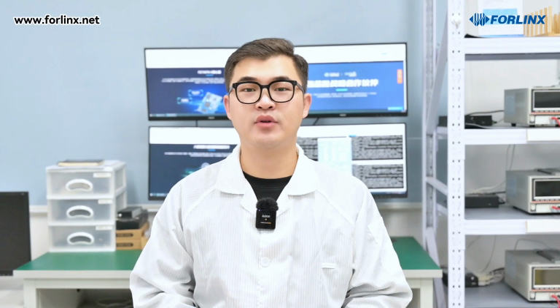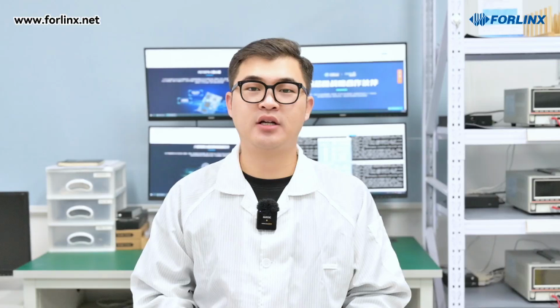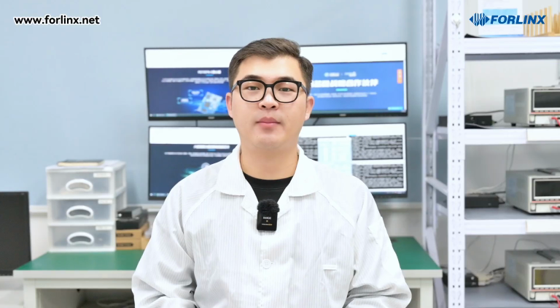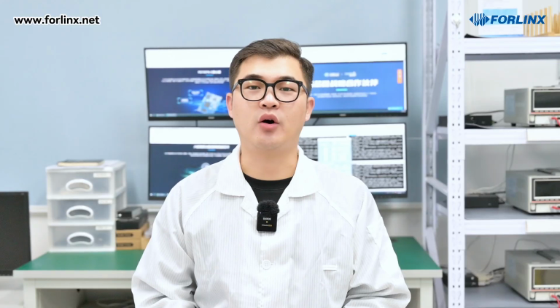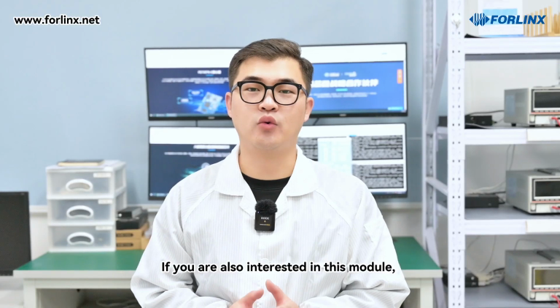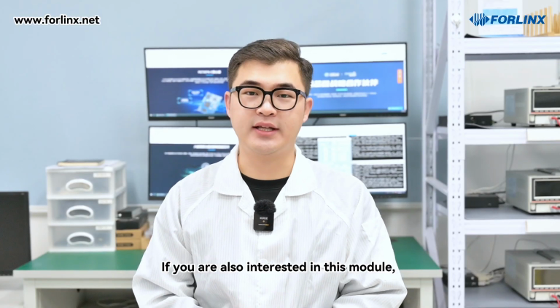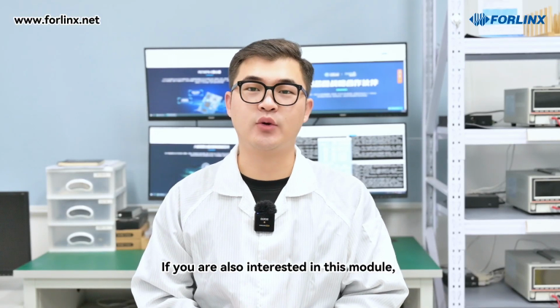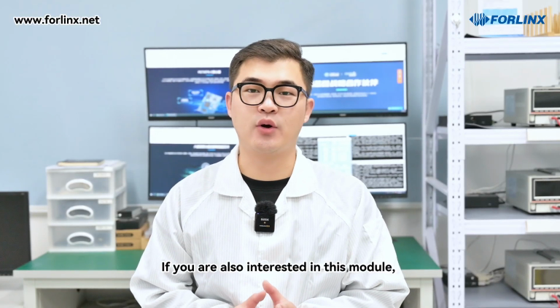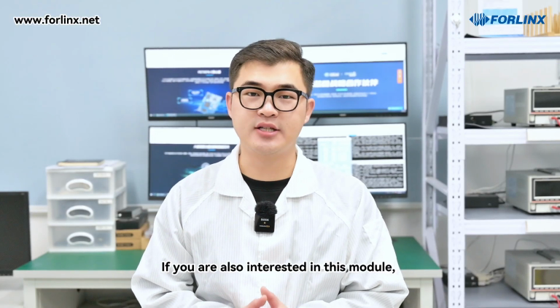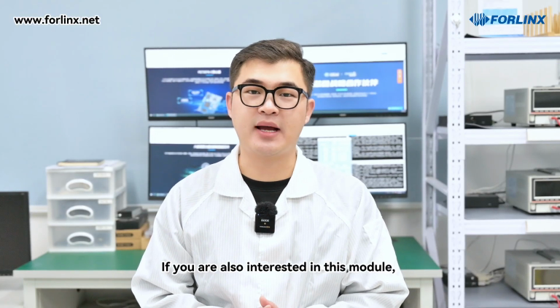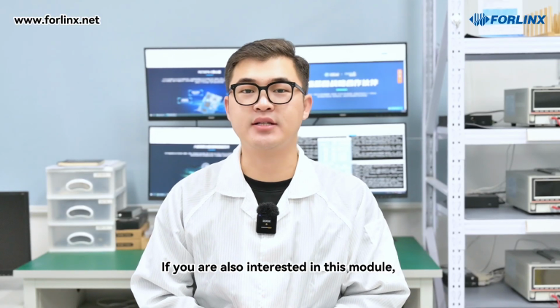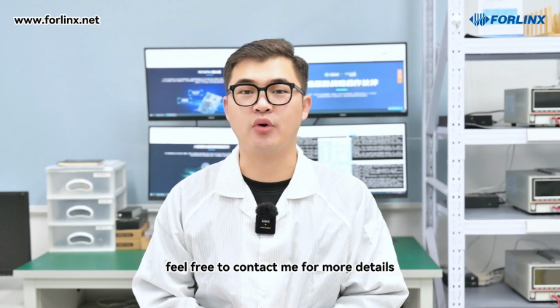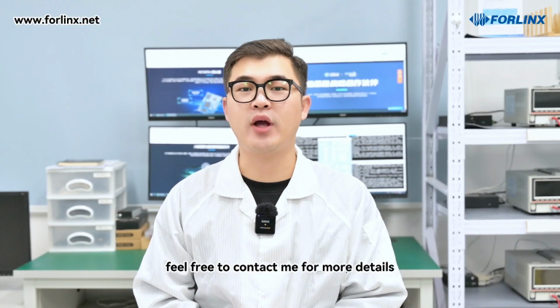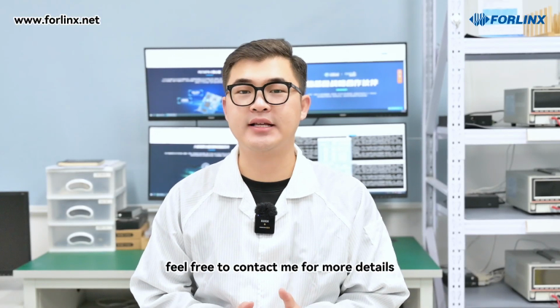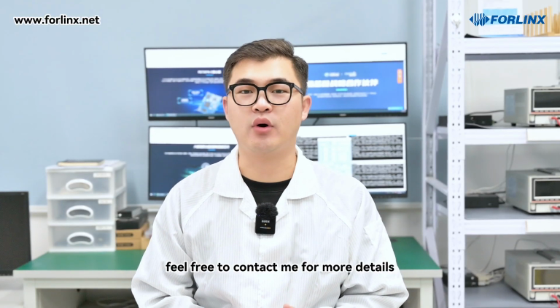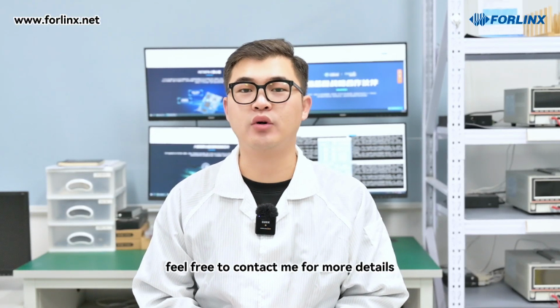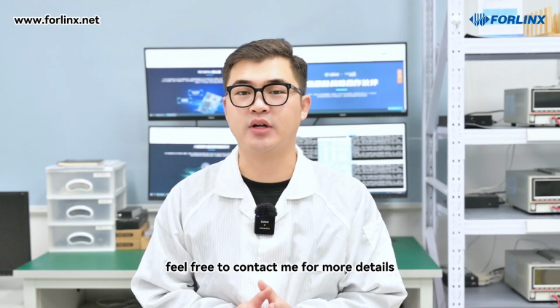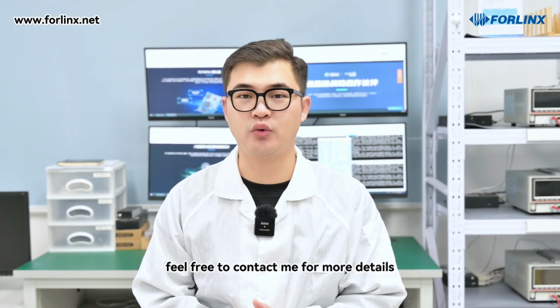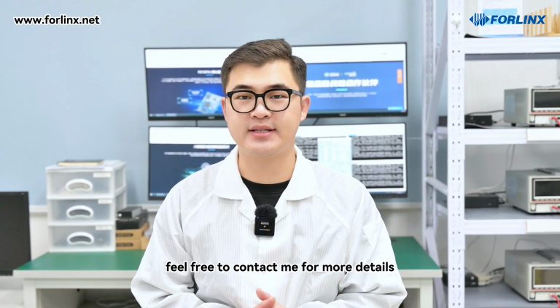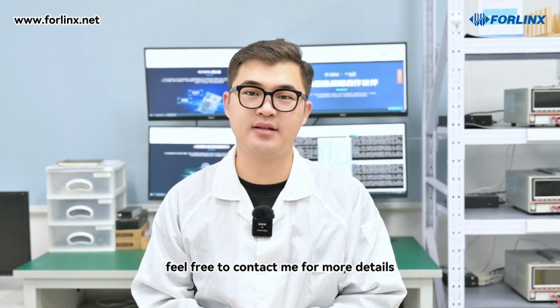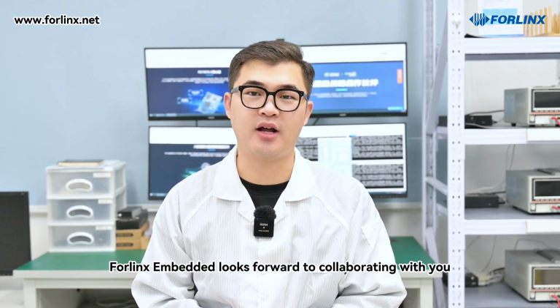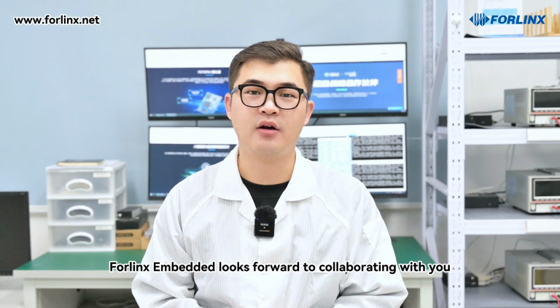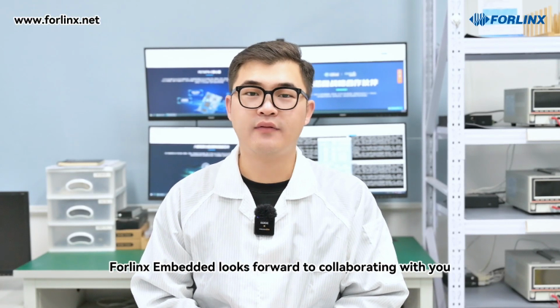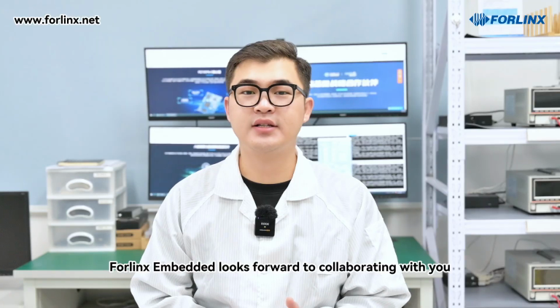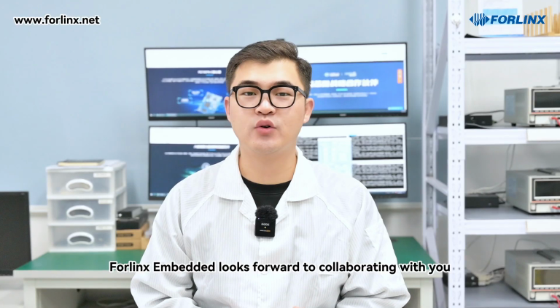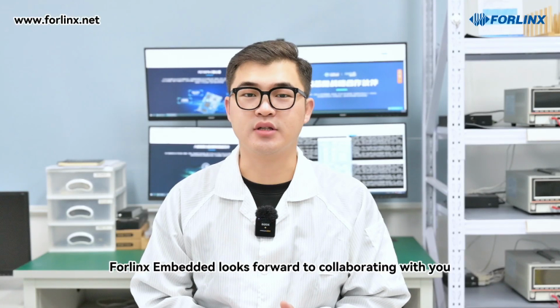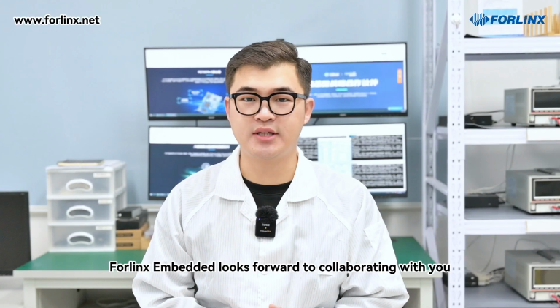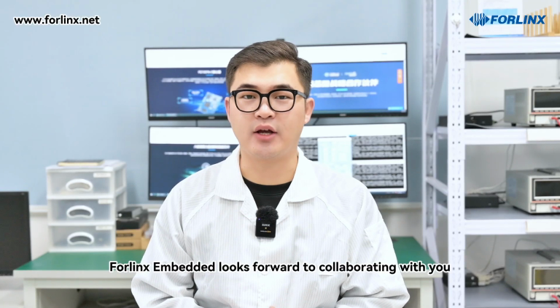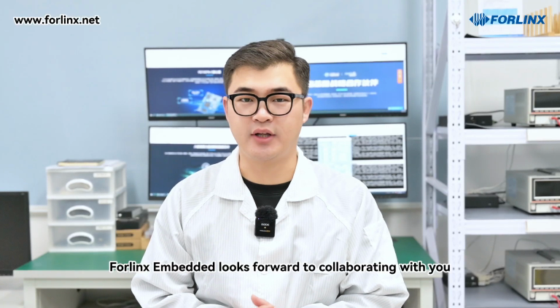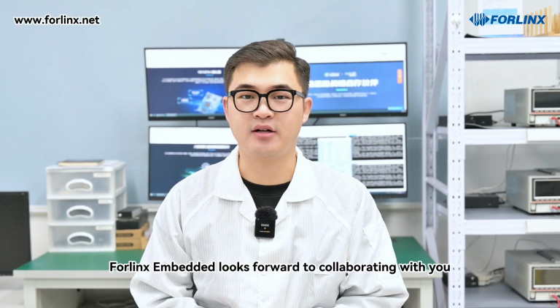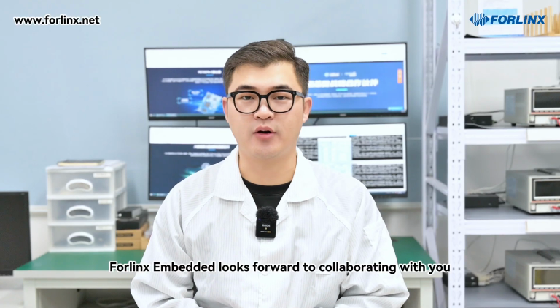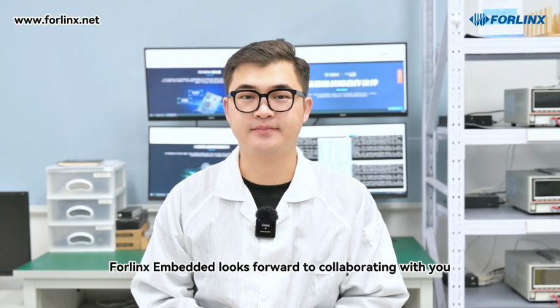If you are also interested in this module, feel free to contact us for more details. Forlinx Embedded looks forward to collaborating with you.